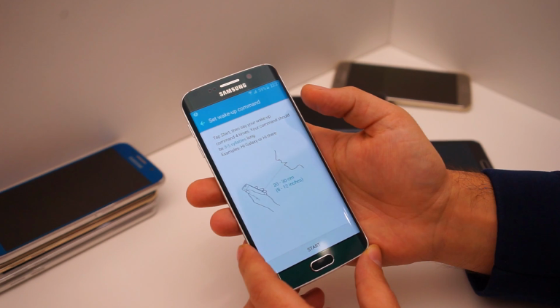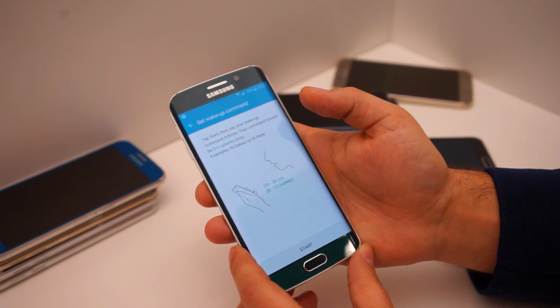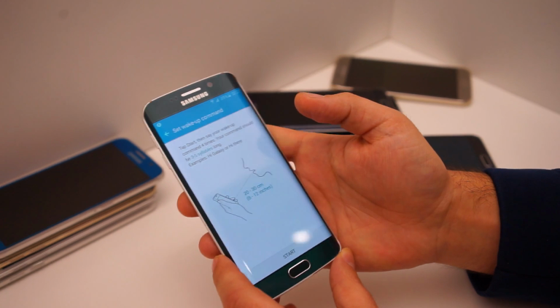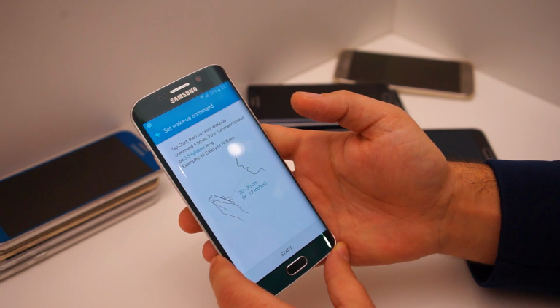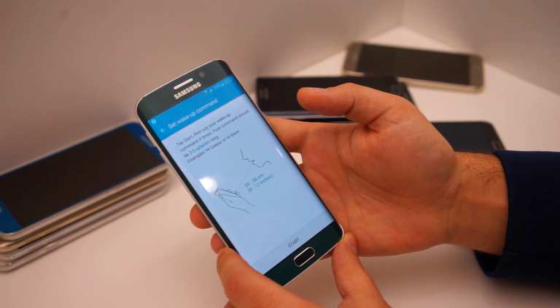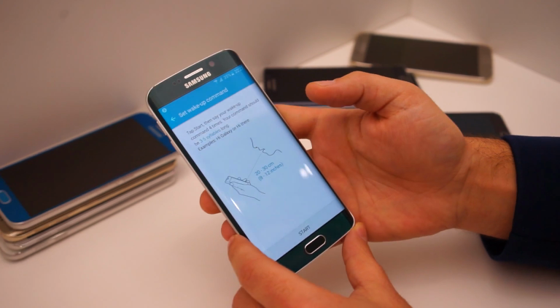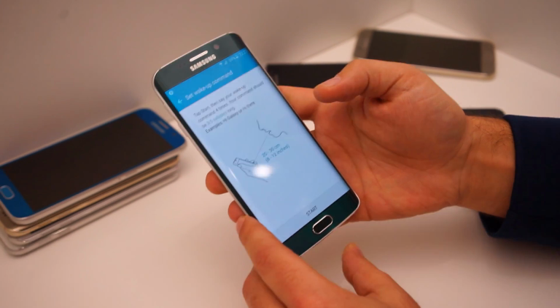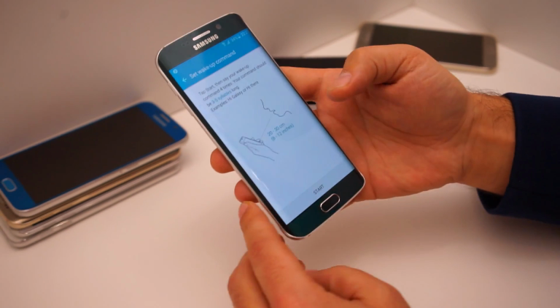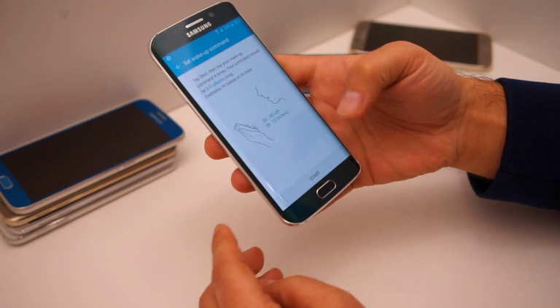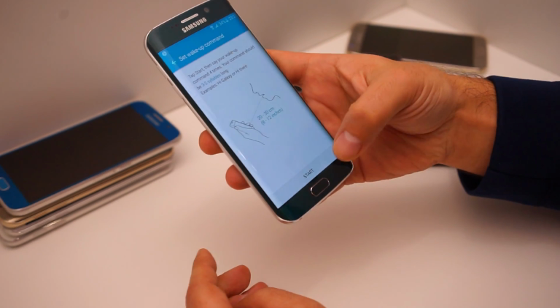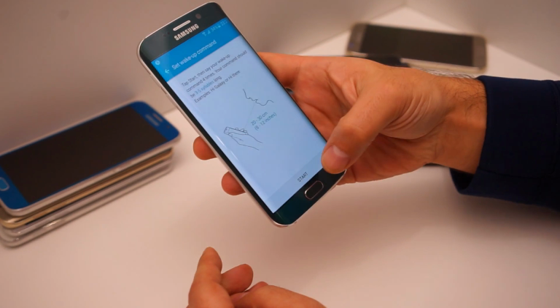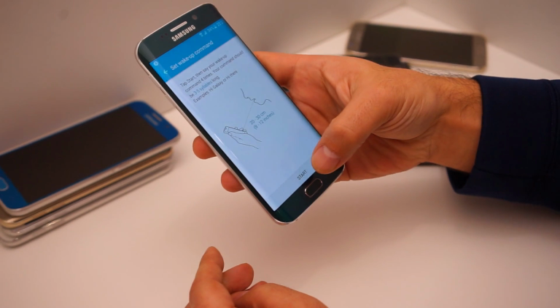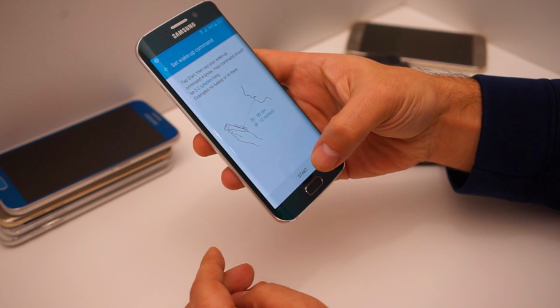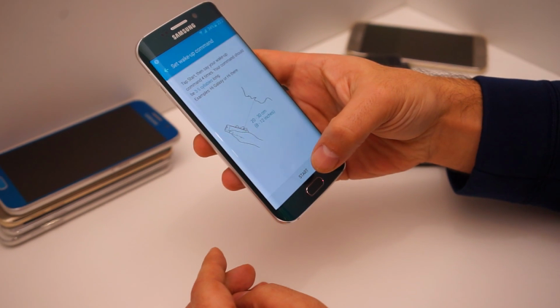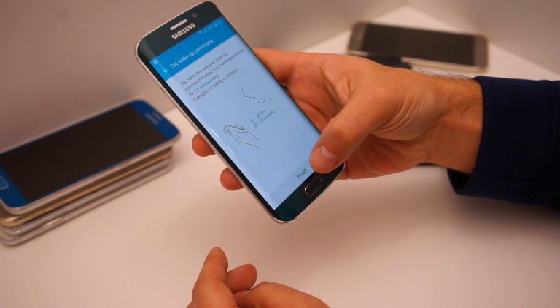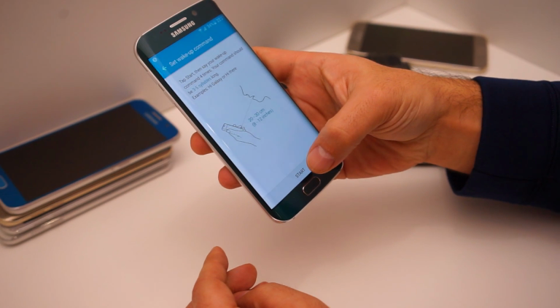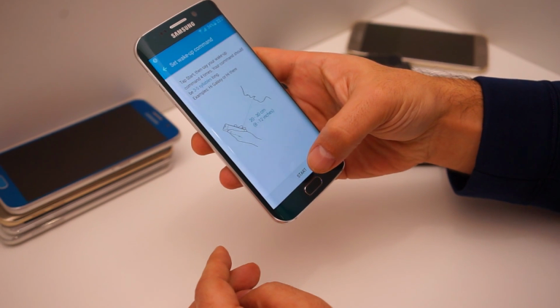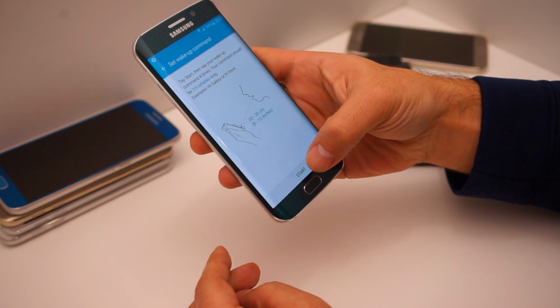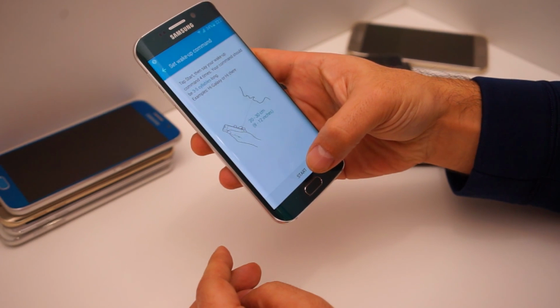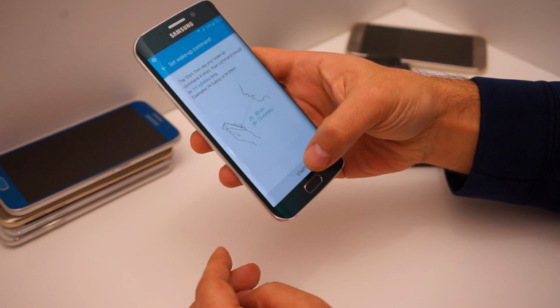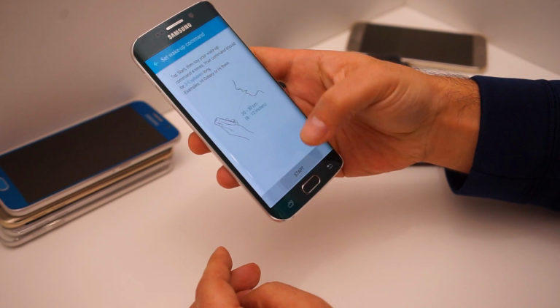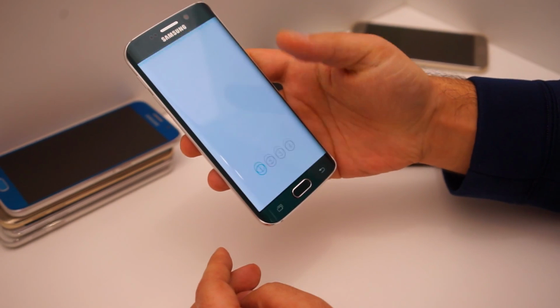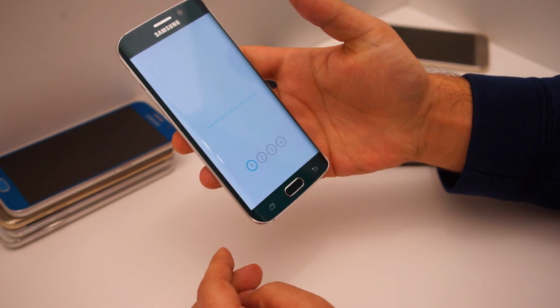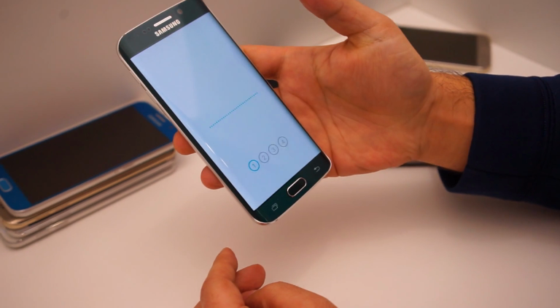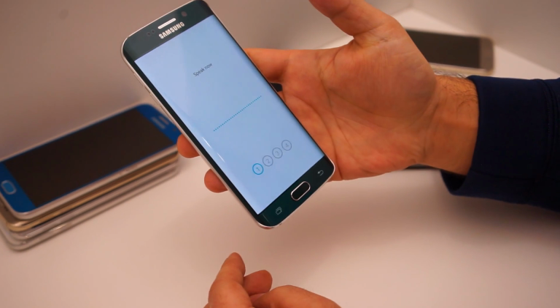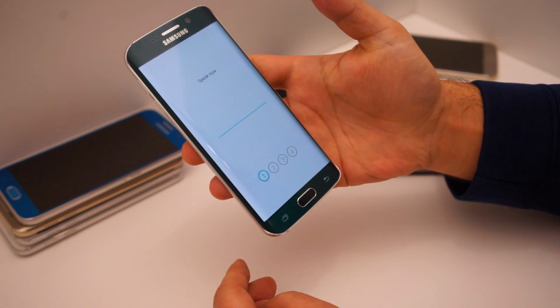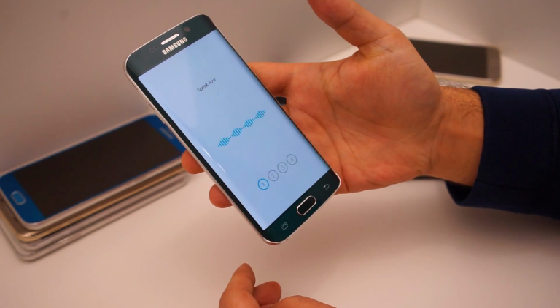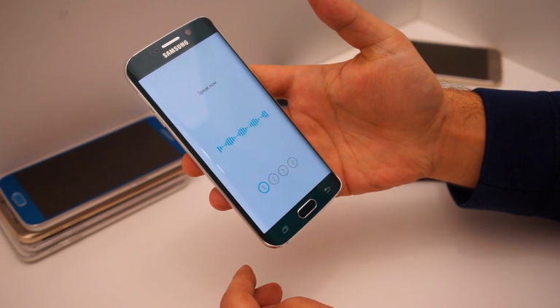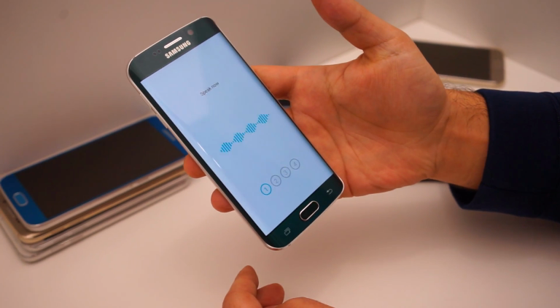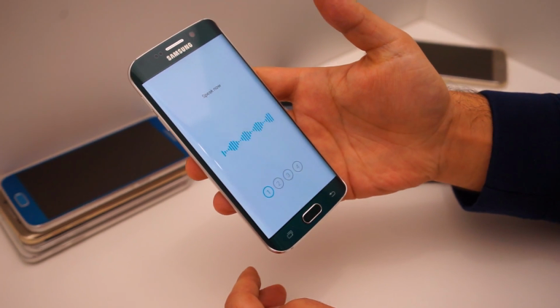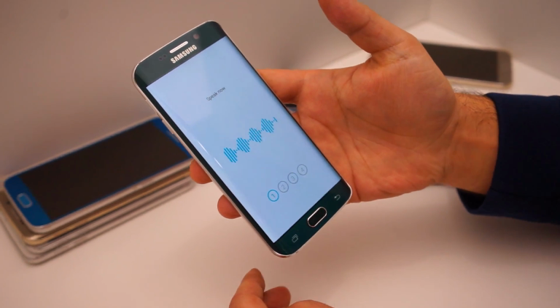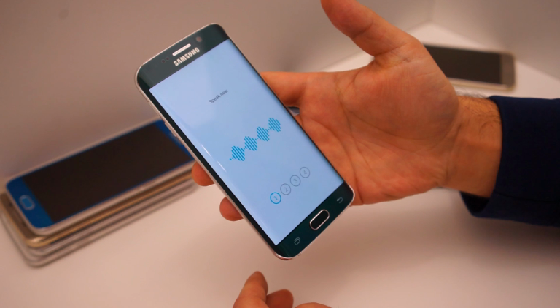So we're going to use 'OpenSesame.' Just press start, and then say your wake command — OpenSesame — repeating it as prompted so the device can learn your voice.